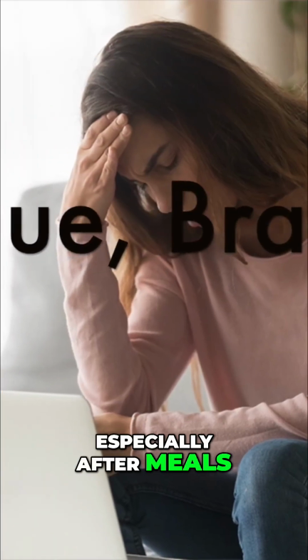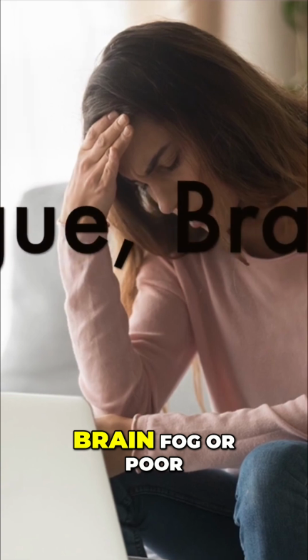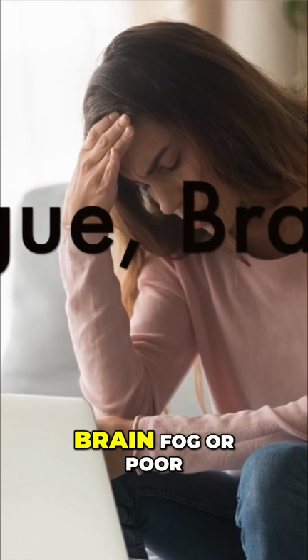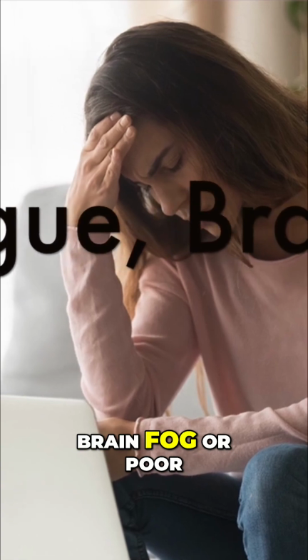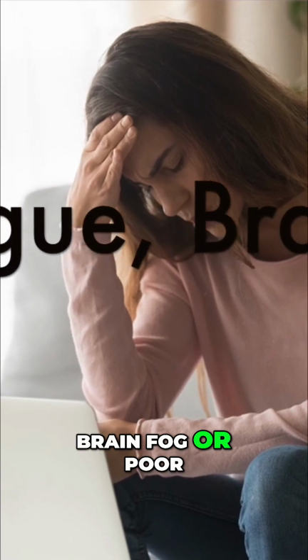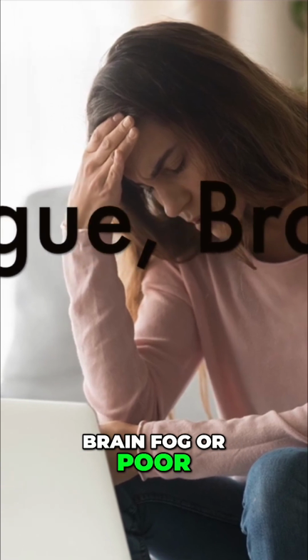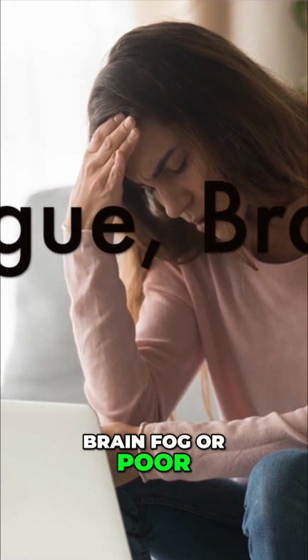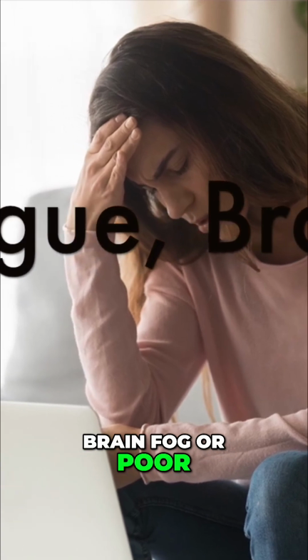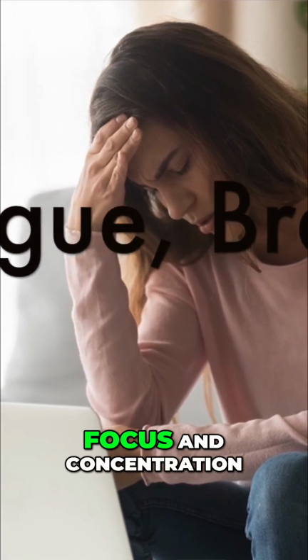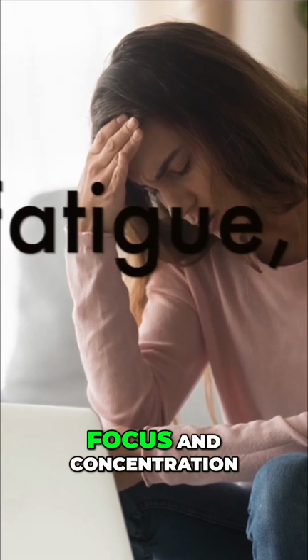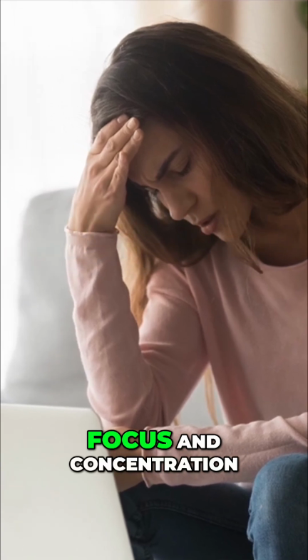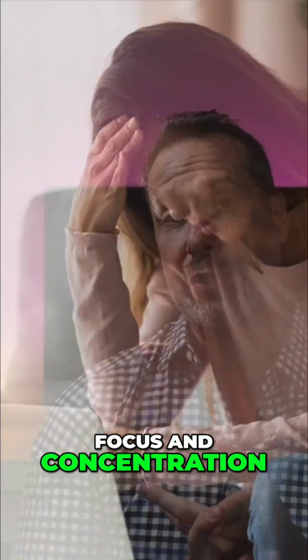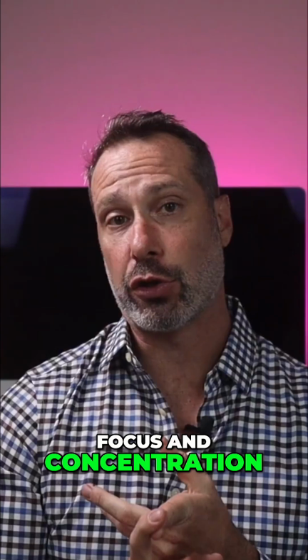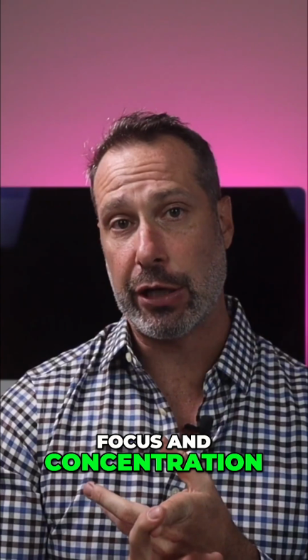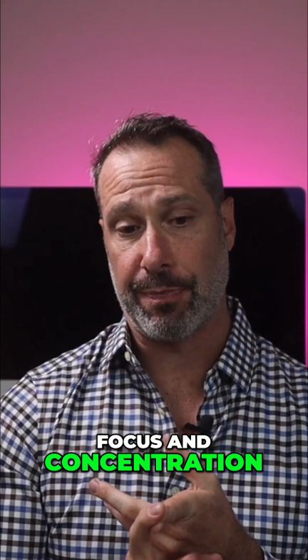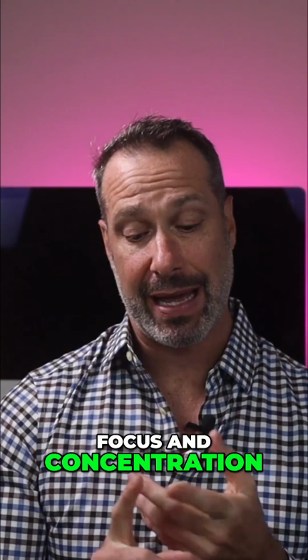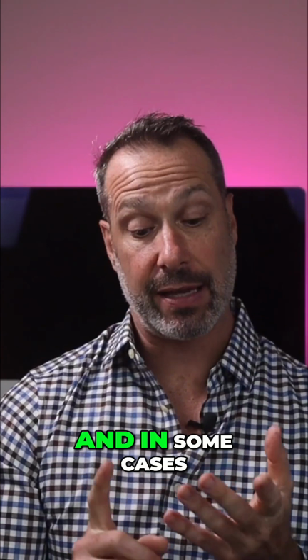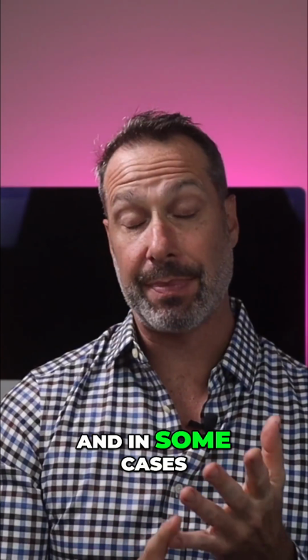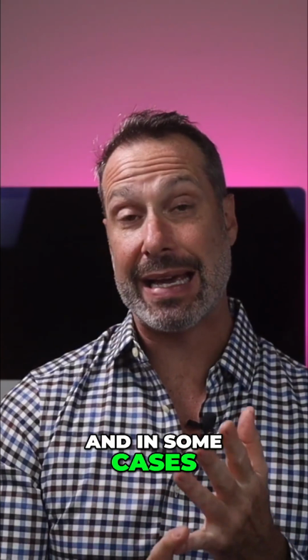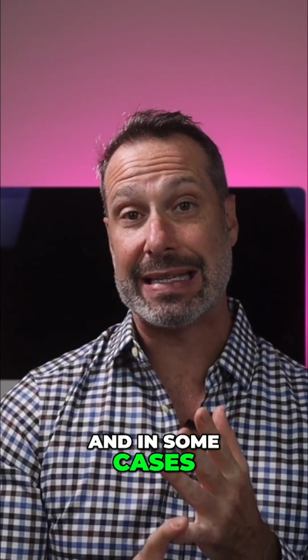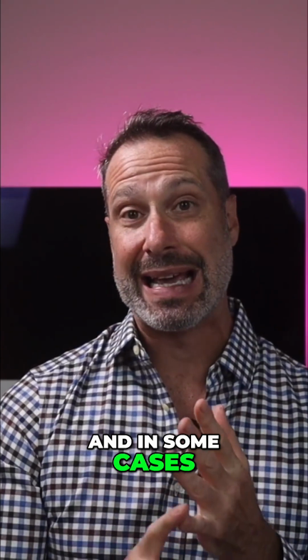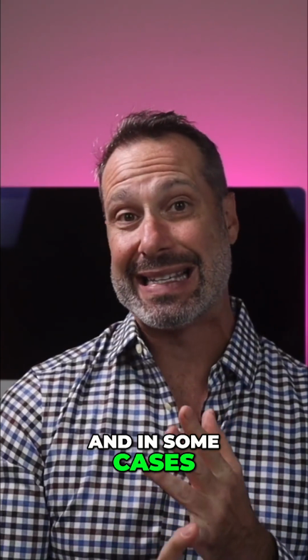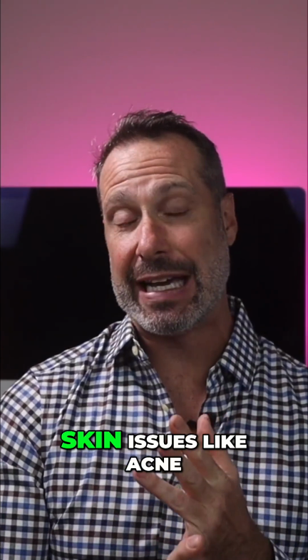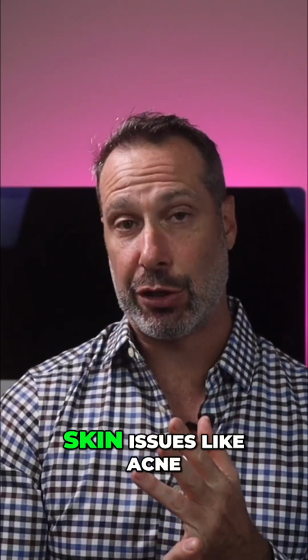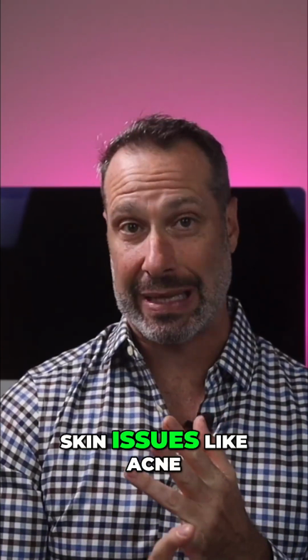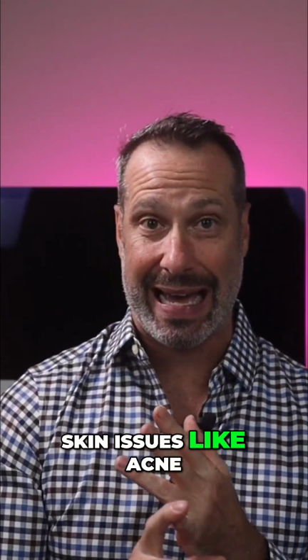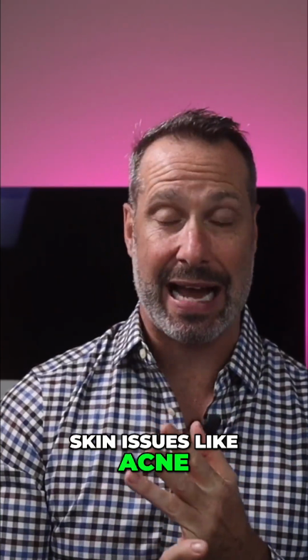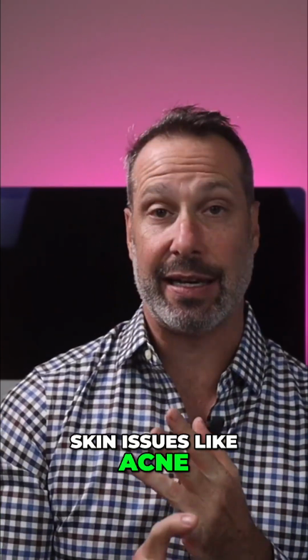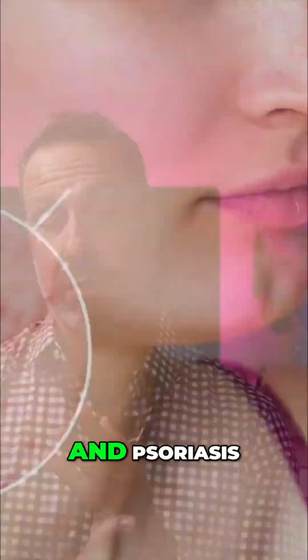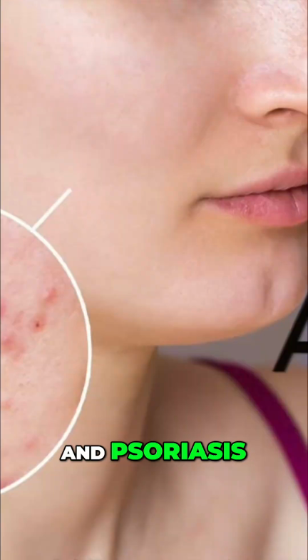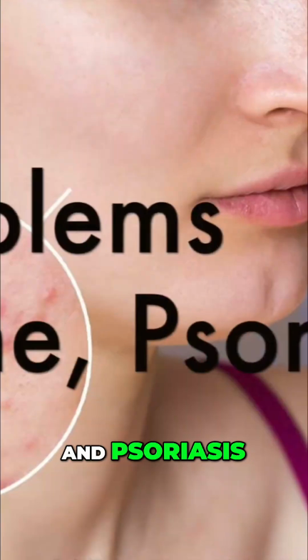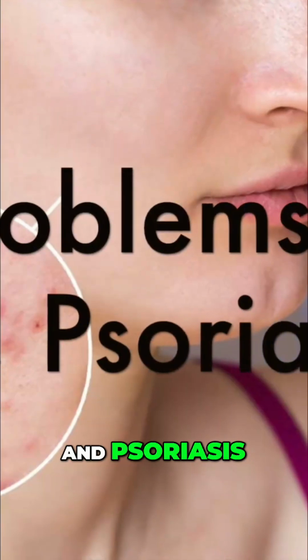Brain fog or poor focus and concentration, and in some cases skin issues like acne and psoriasis.